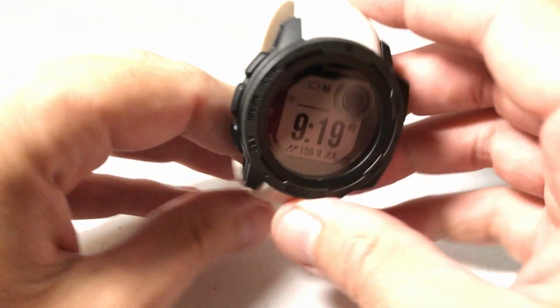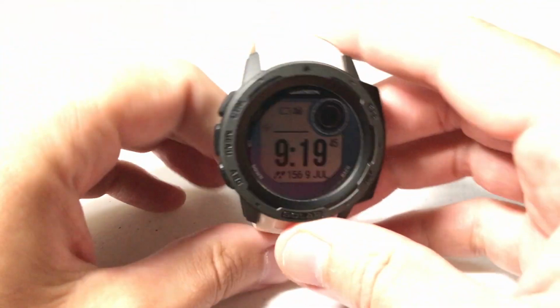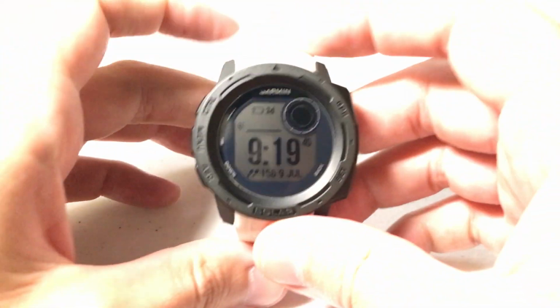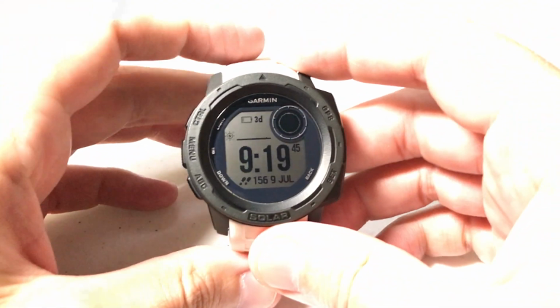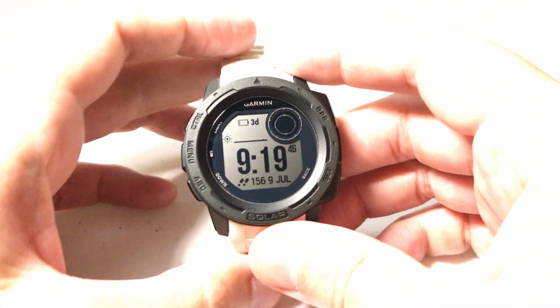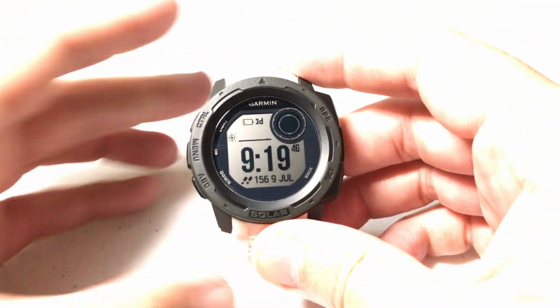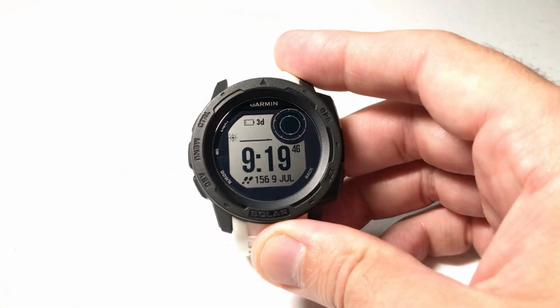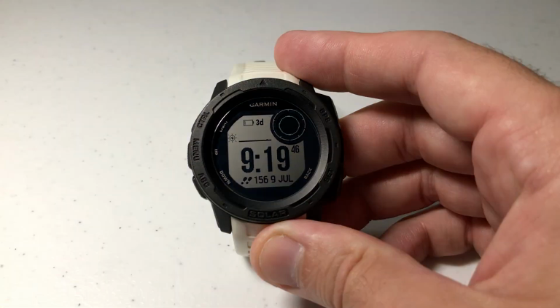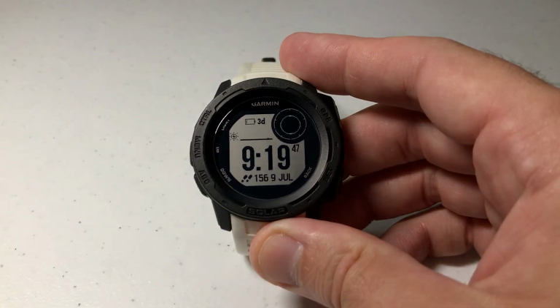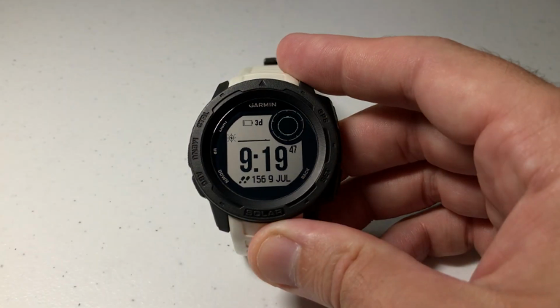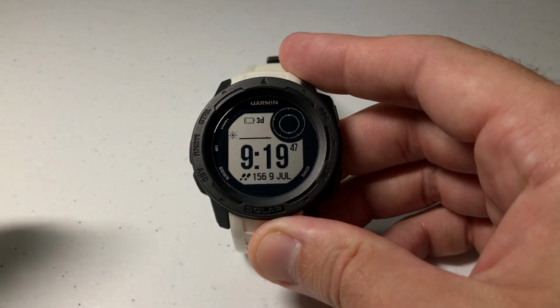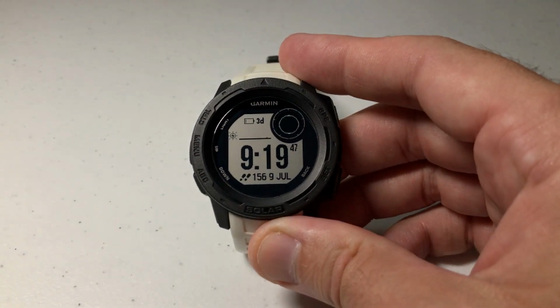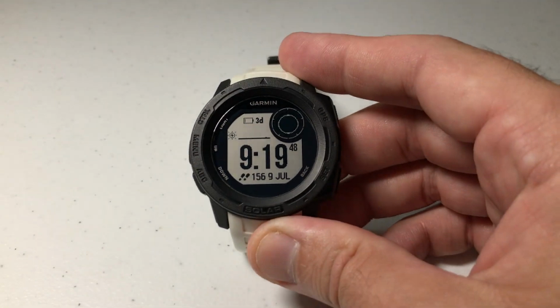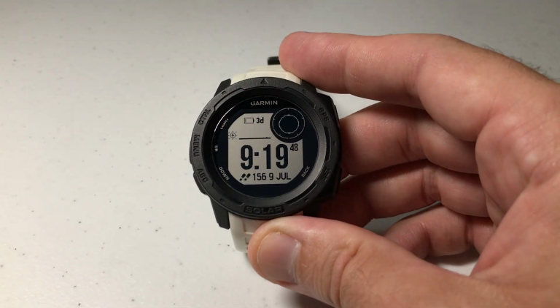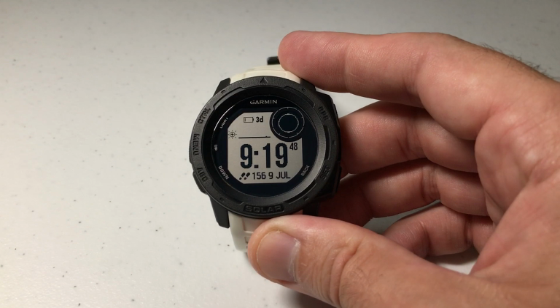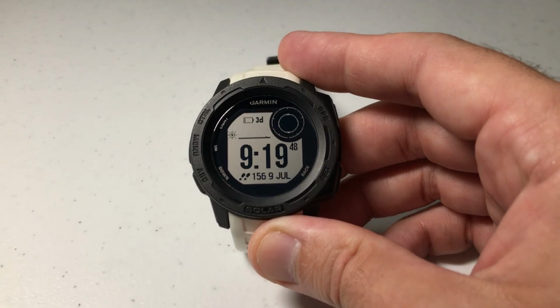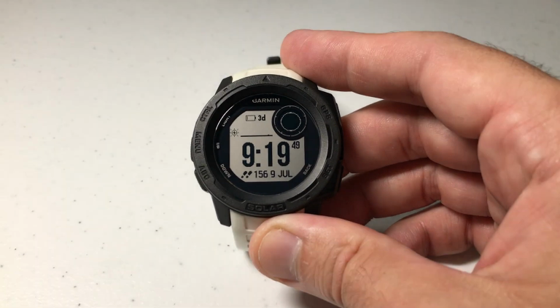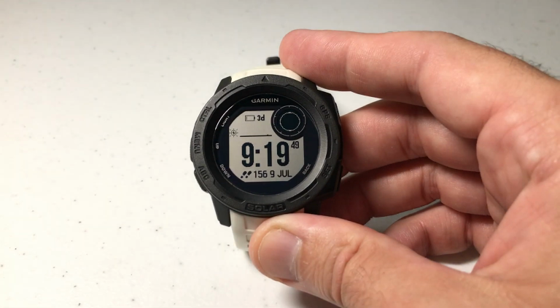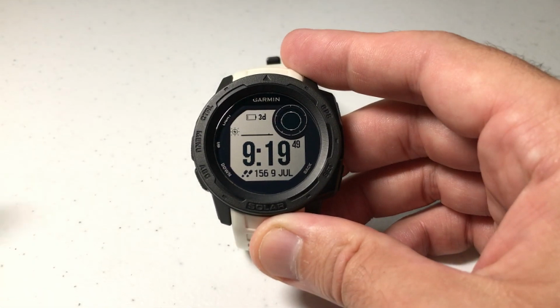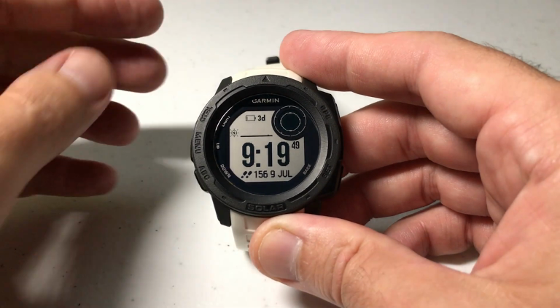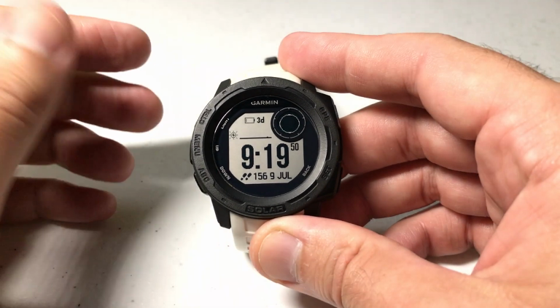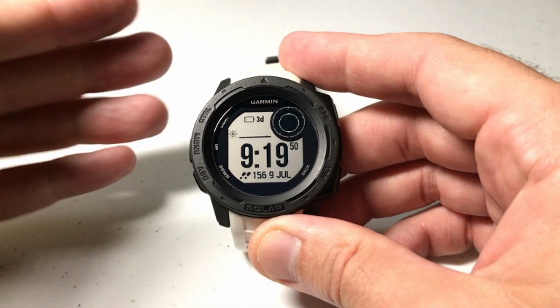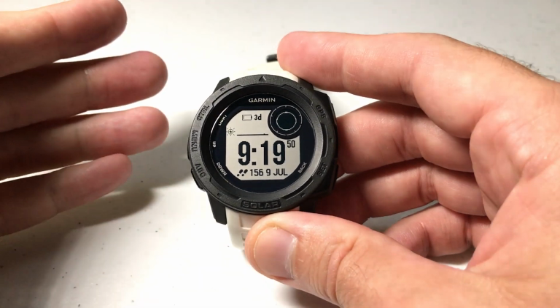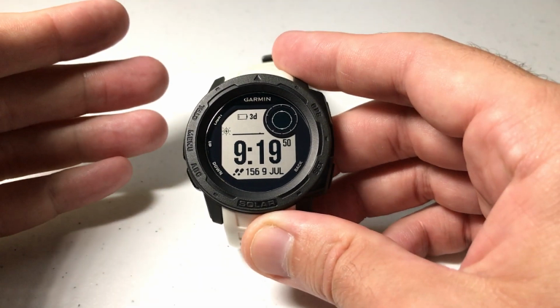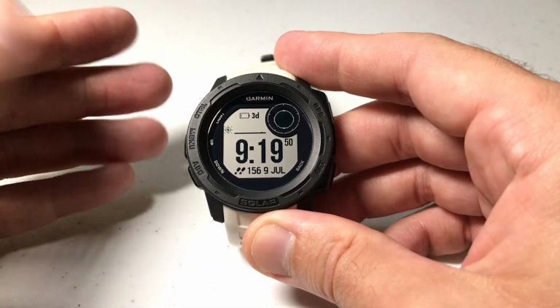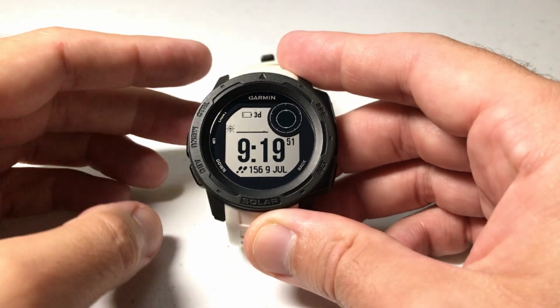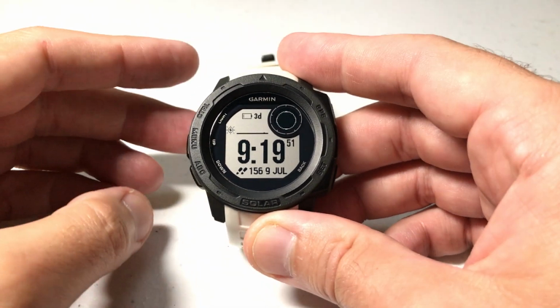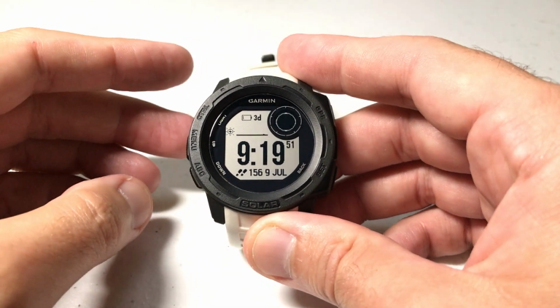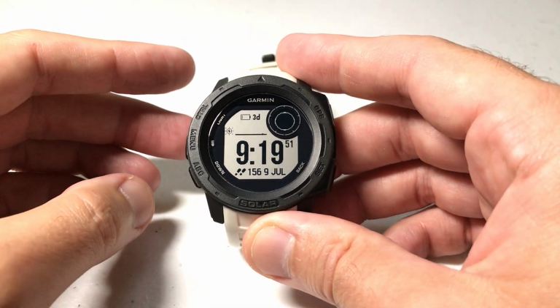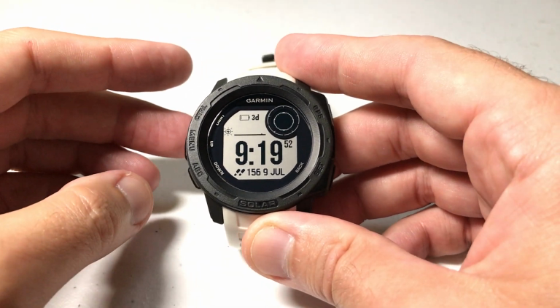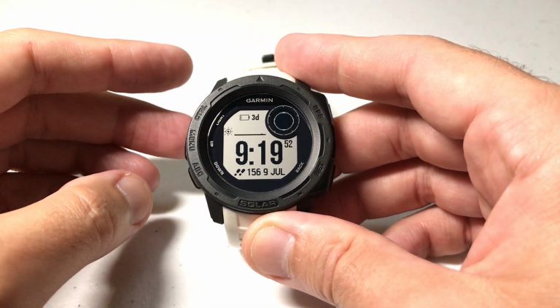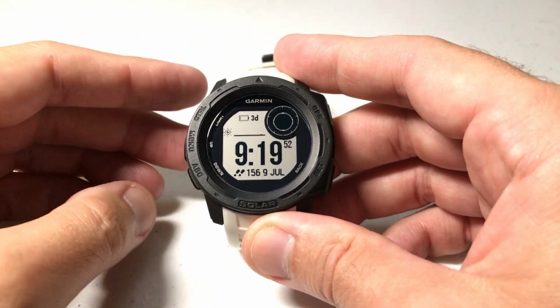Hey everybody, as always I hope you're doing well out there. Today I'm going to be doing a quick video to walk you through how to reset the totals on your Garmin Instinct watch.